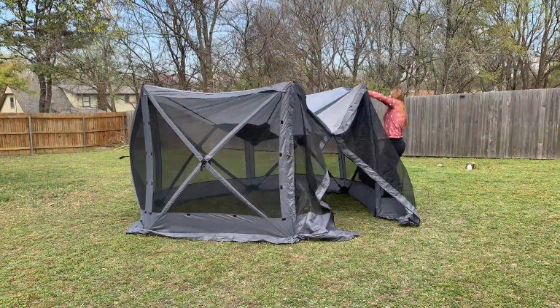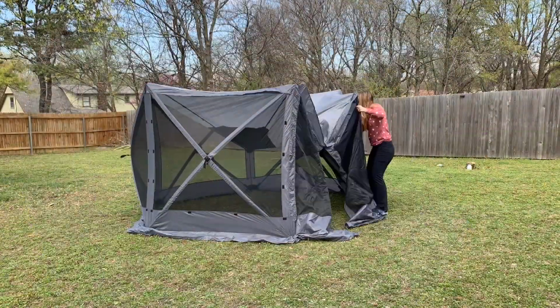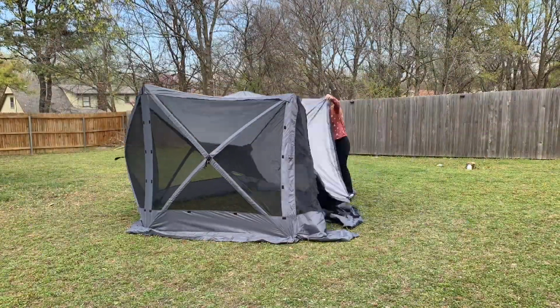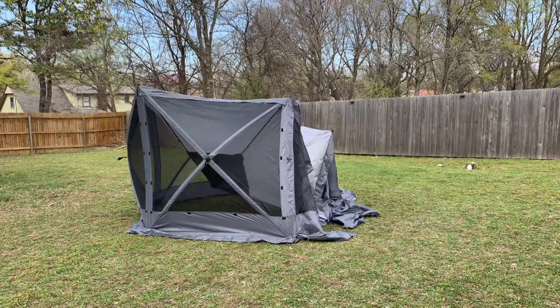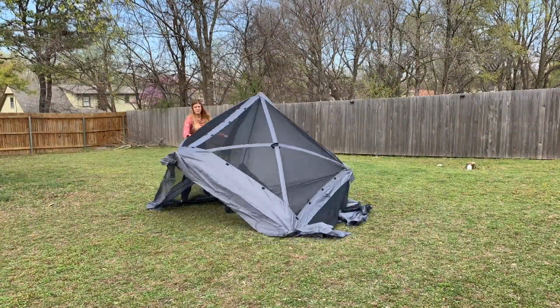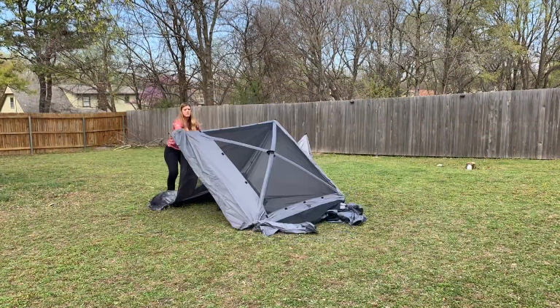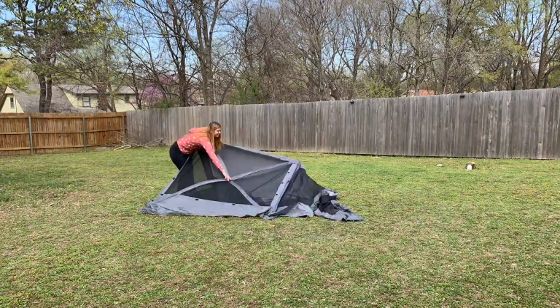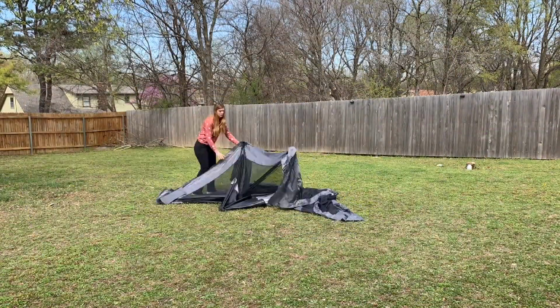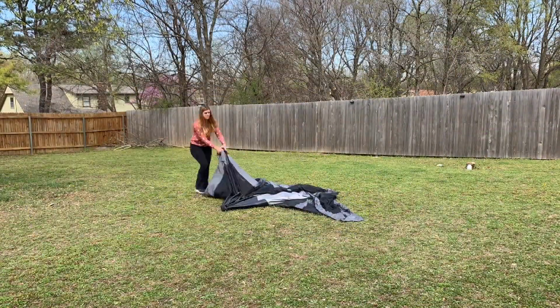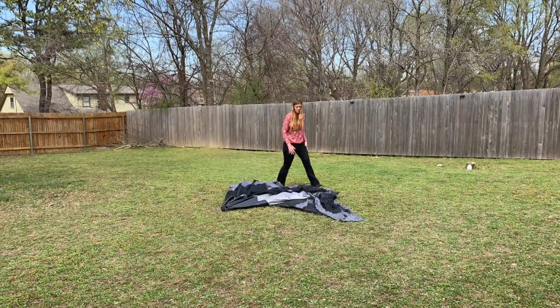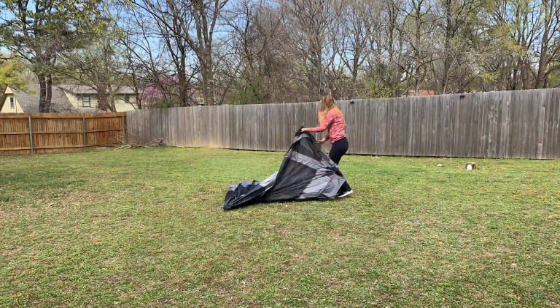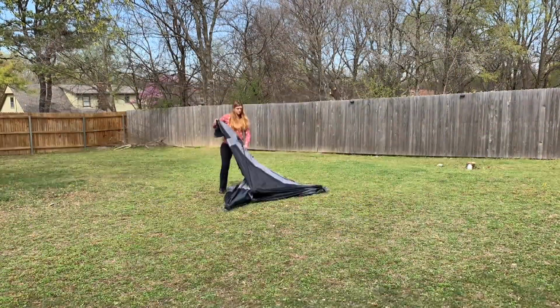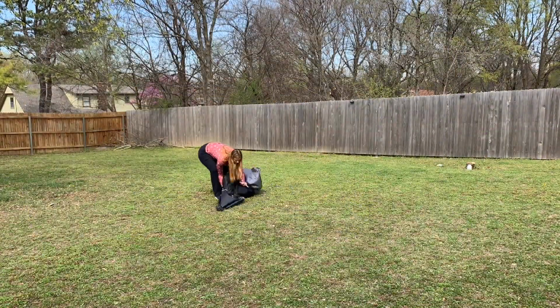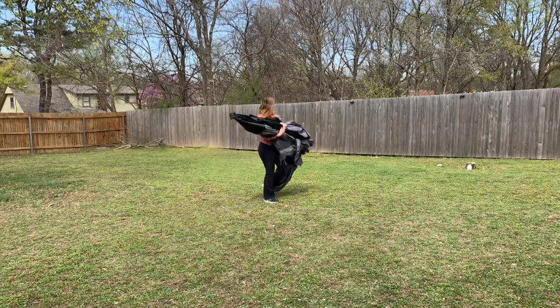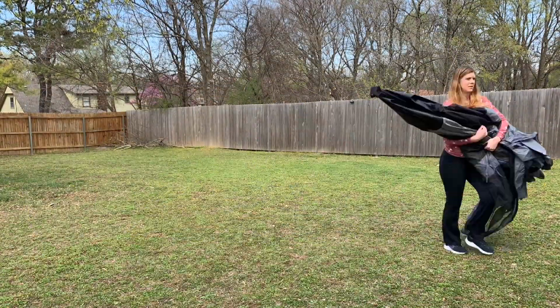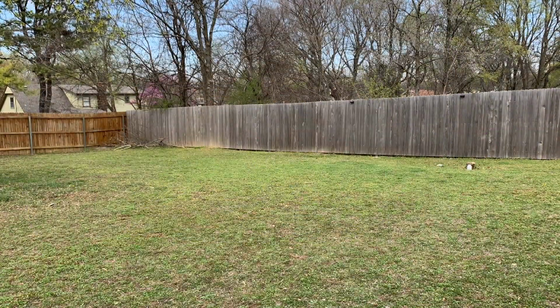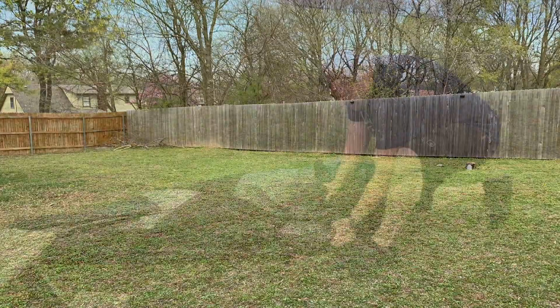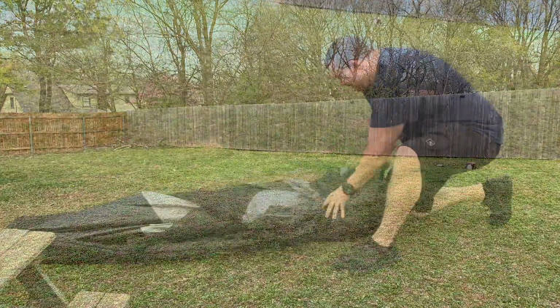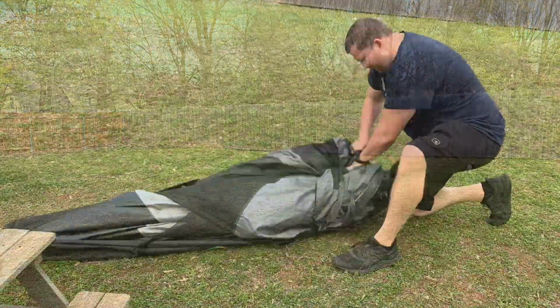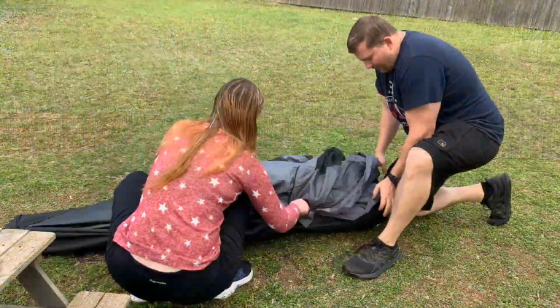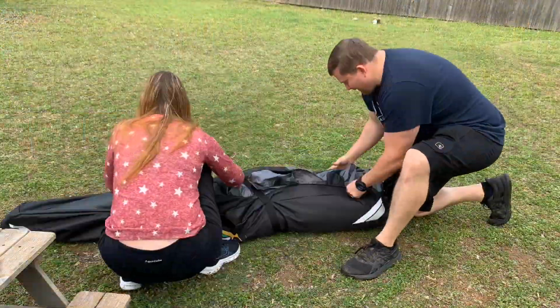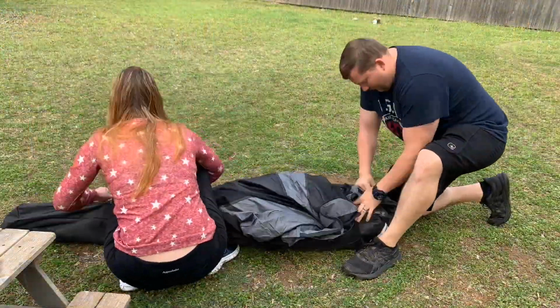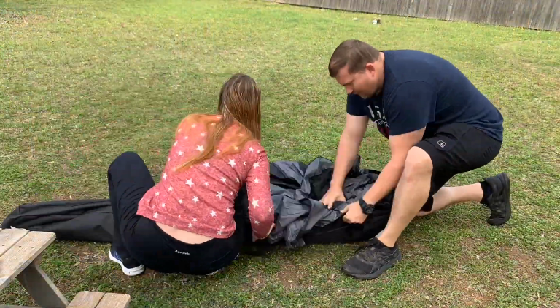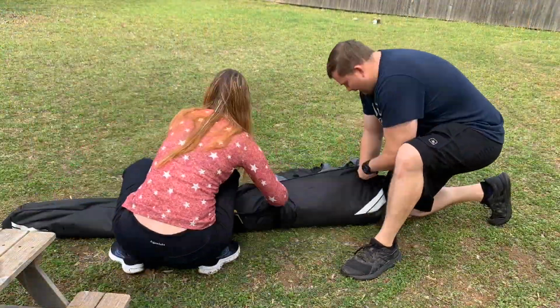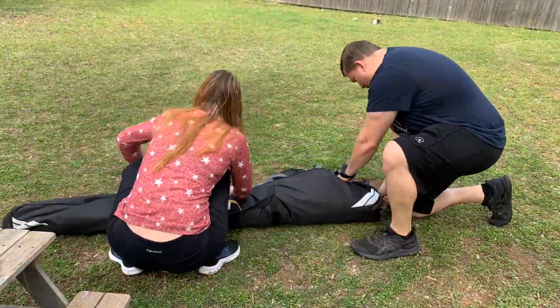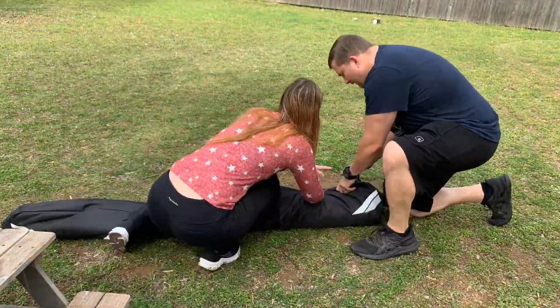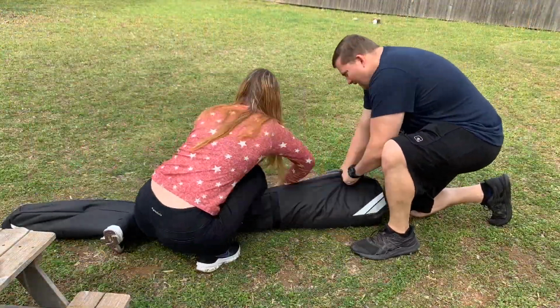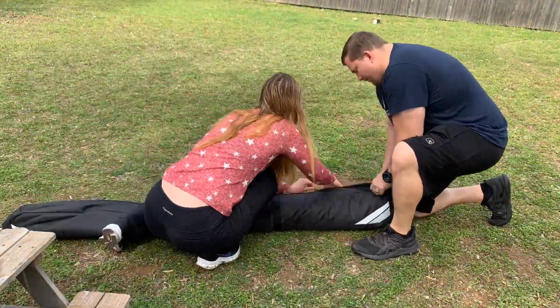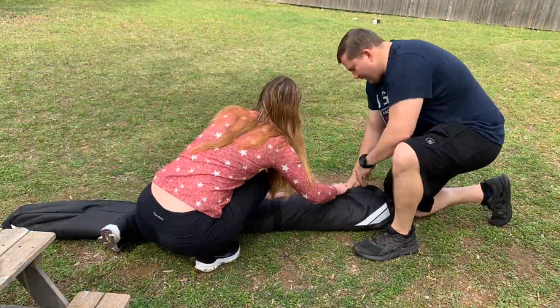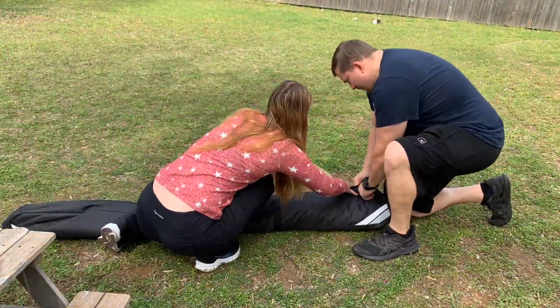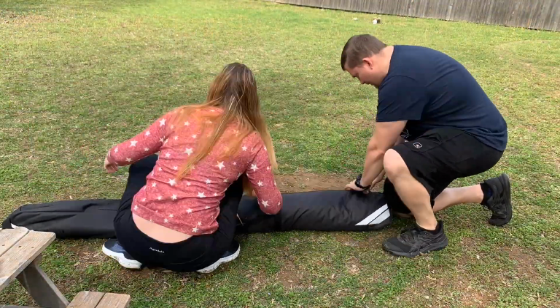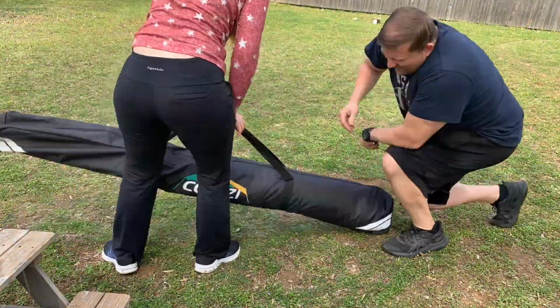It's even easier to take down than it is to set up. The hardest part is just zipping it back into the bag, and even that isn't difficult.